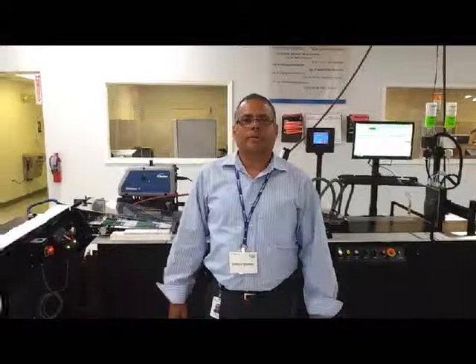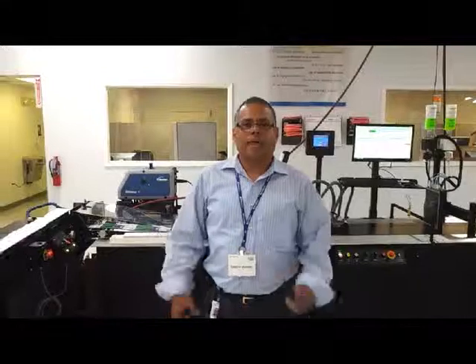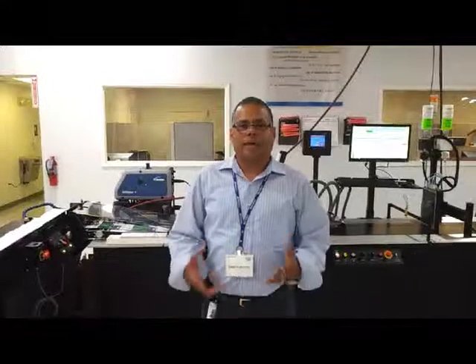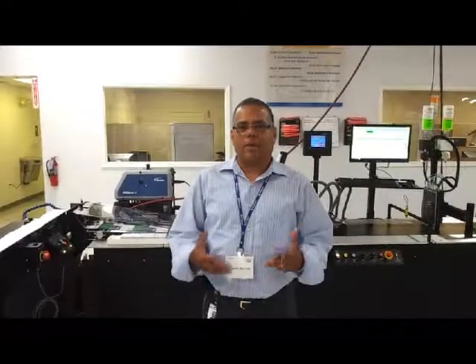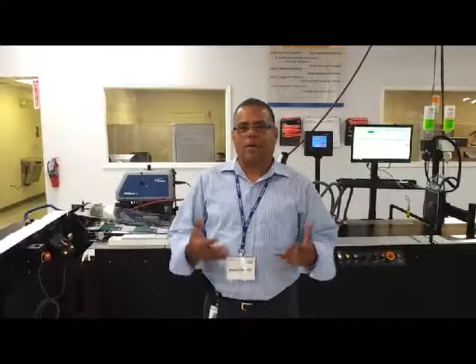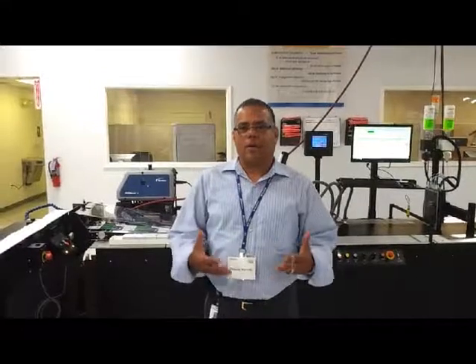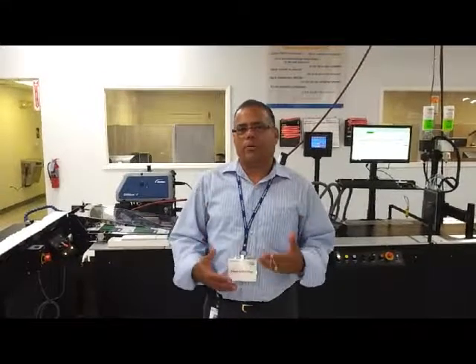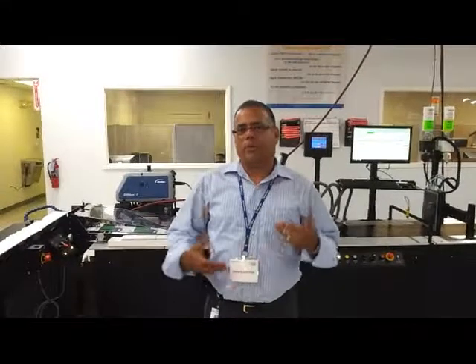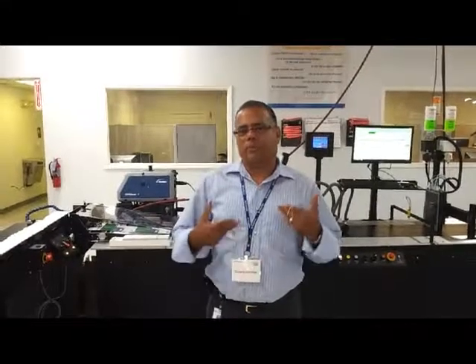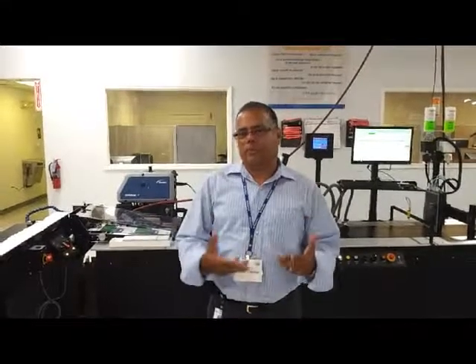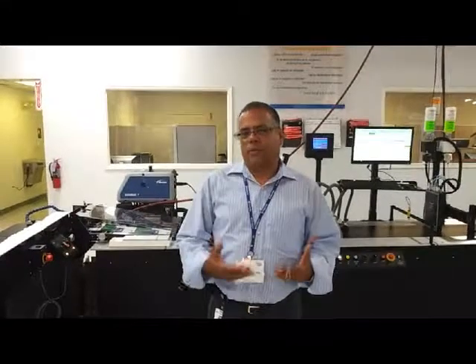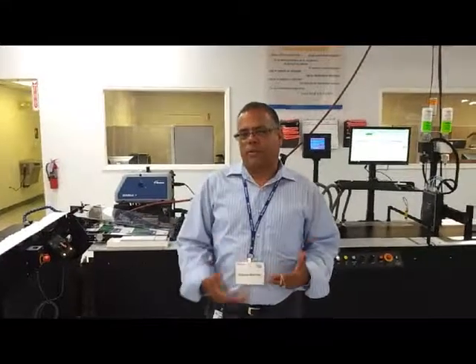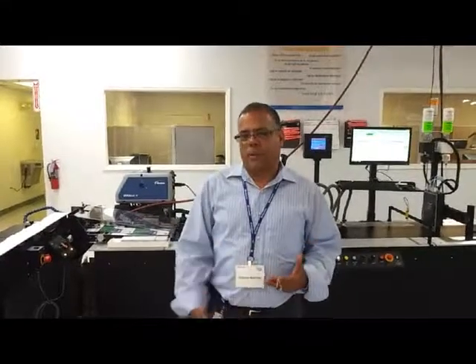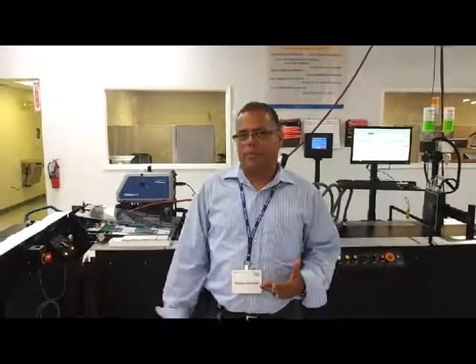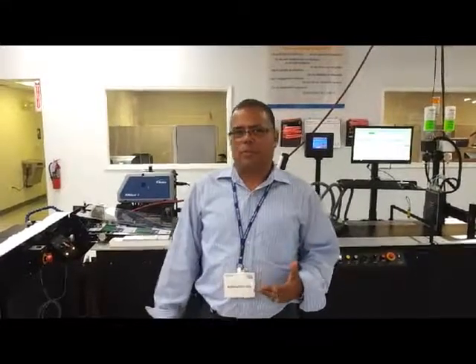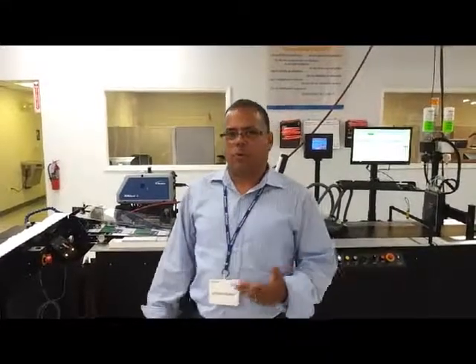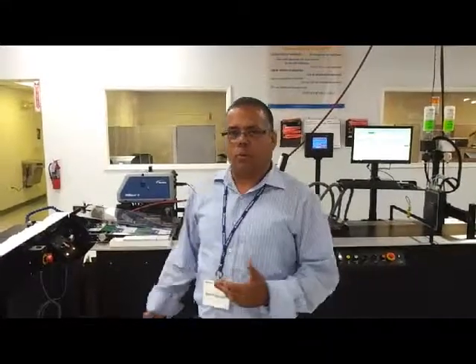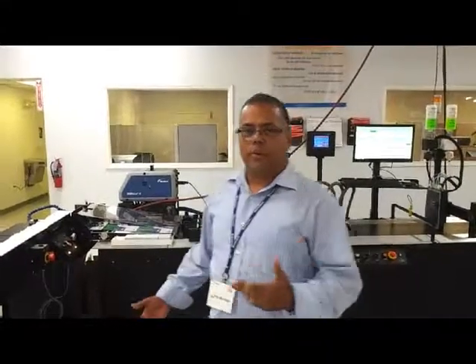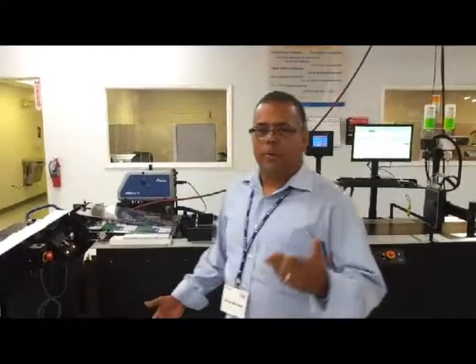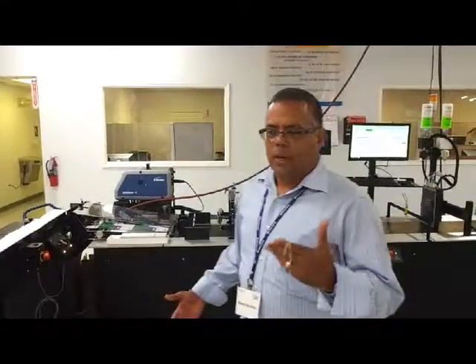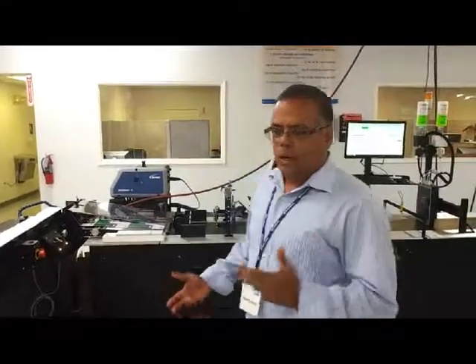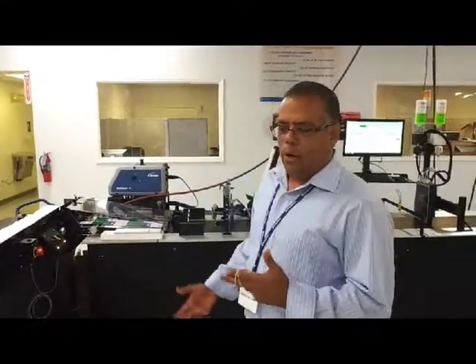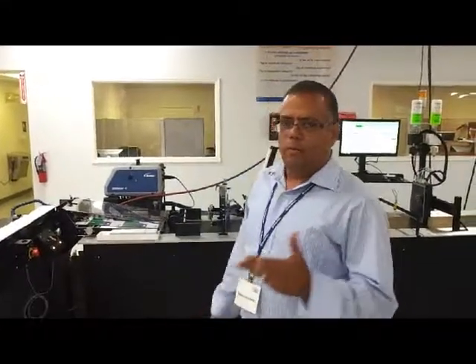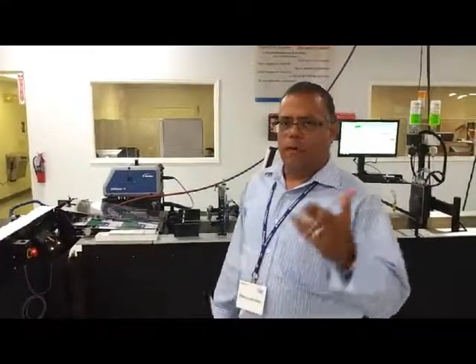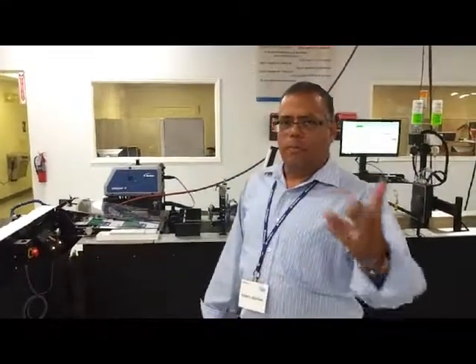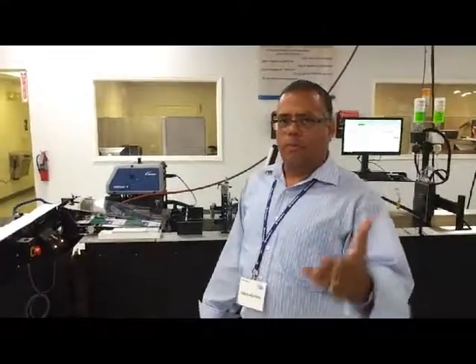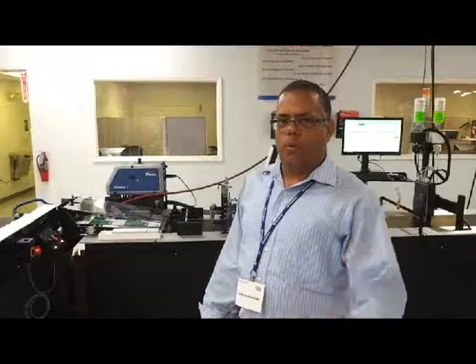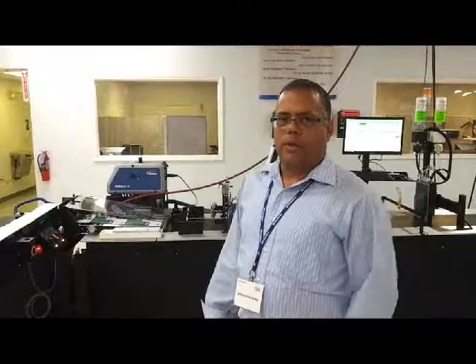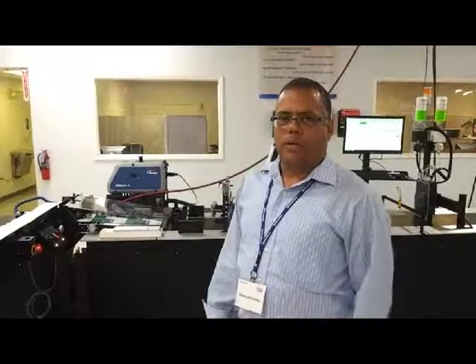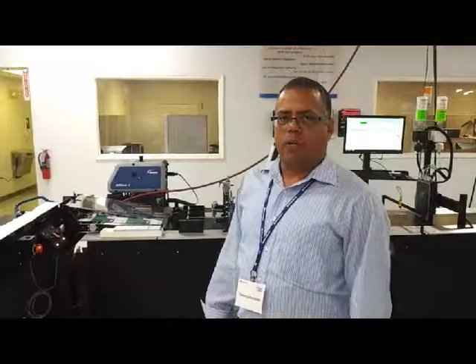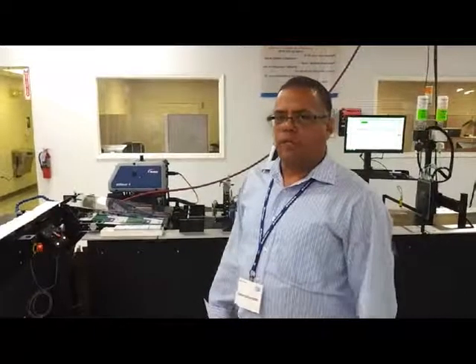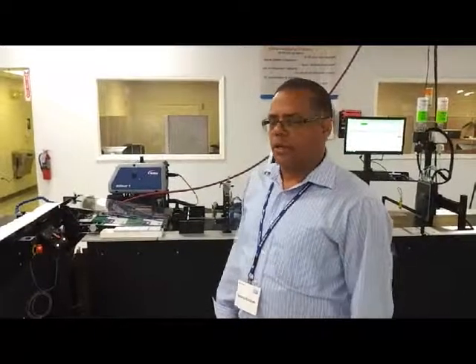Hi Kevin, how are you? Great to have this opportunity to tell you what we learned from what we actually did in your facility.